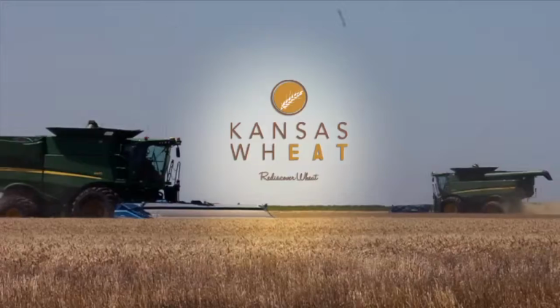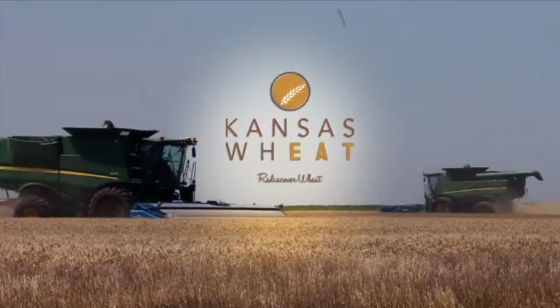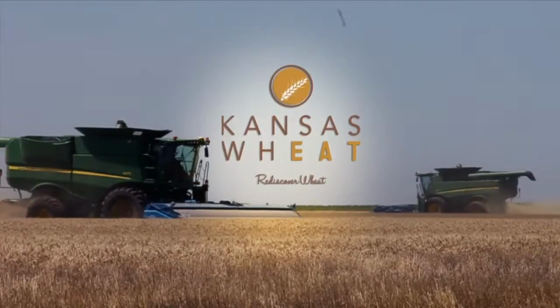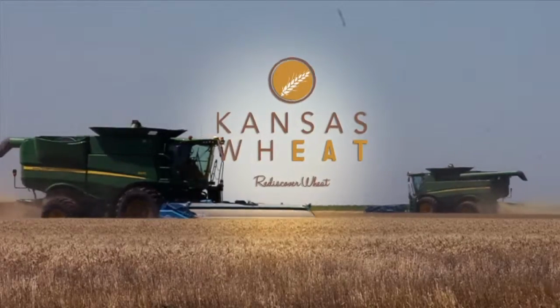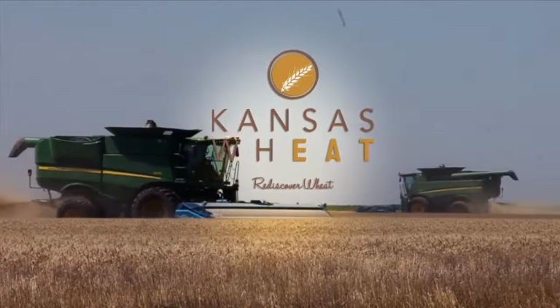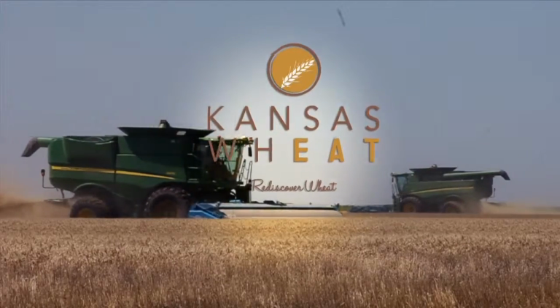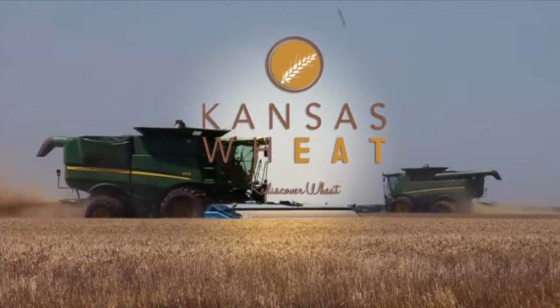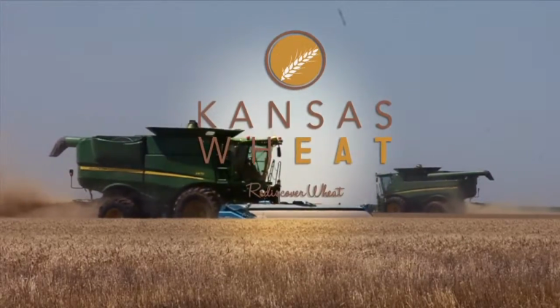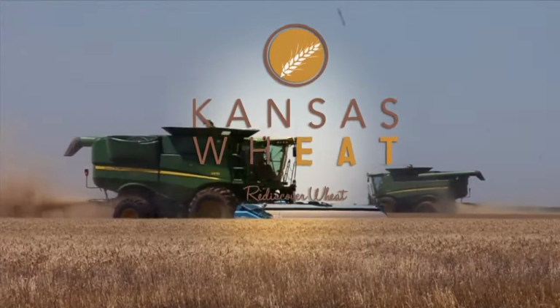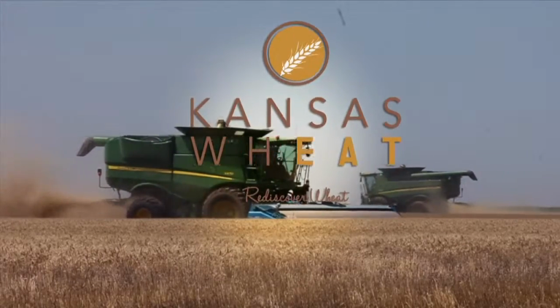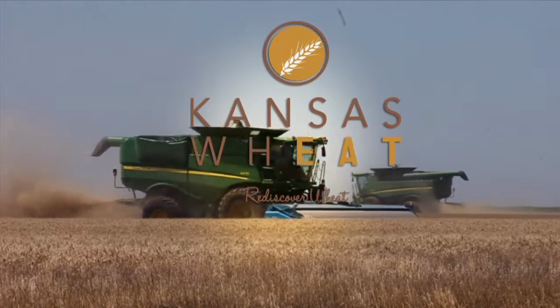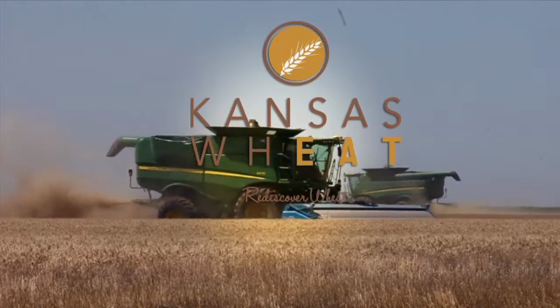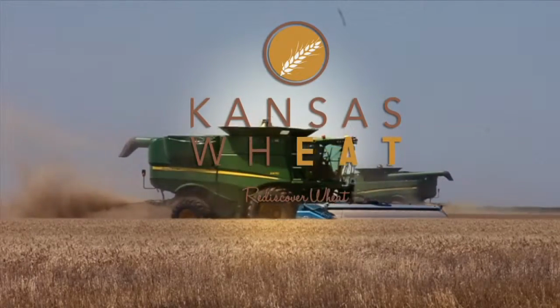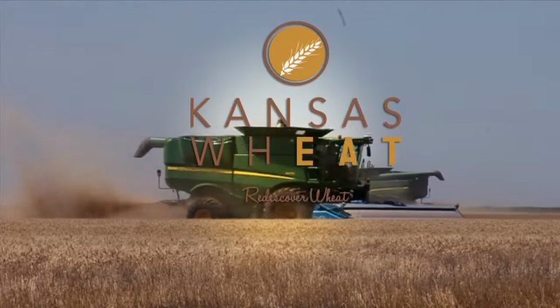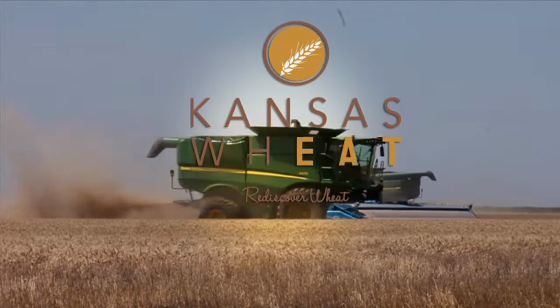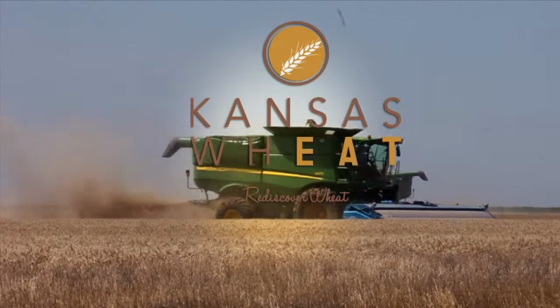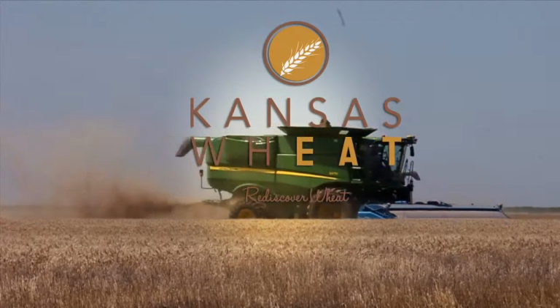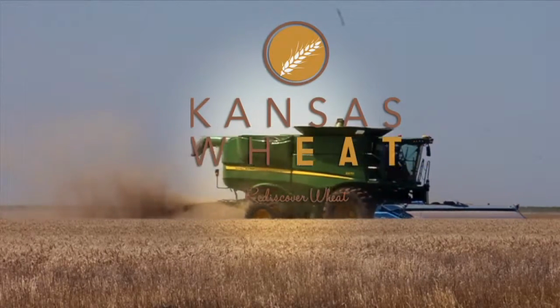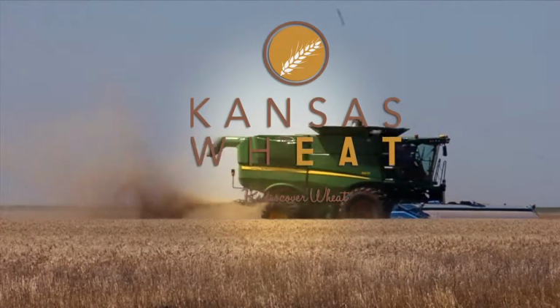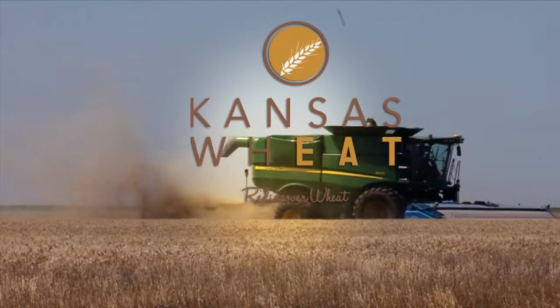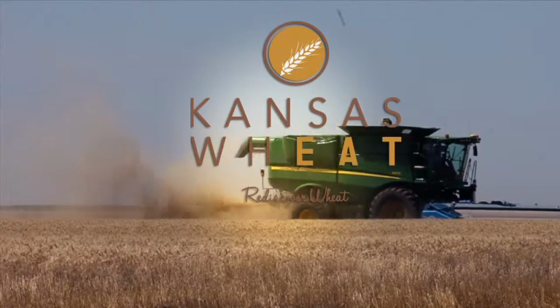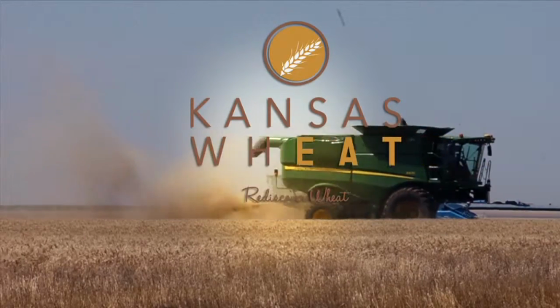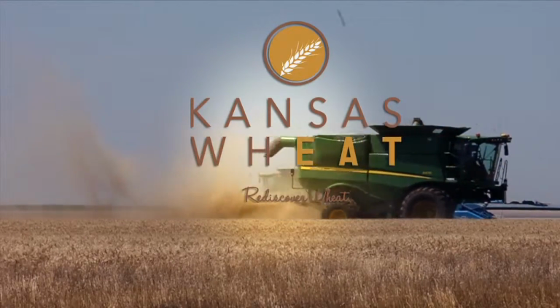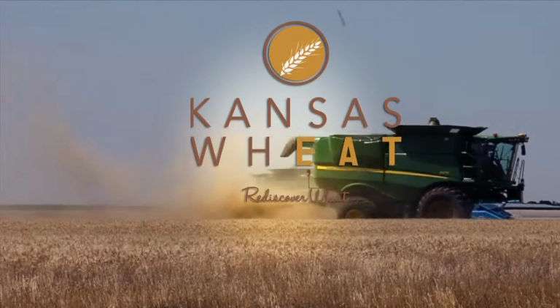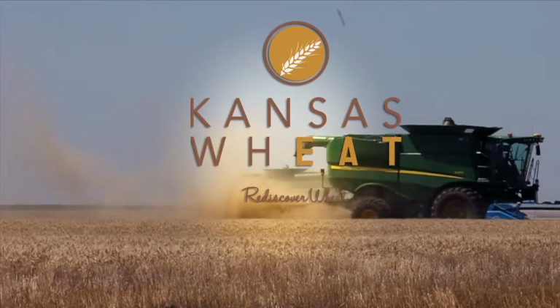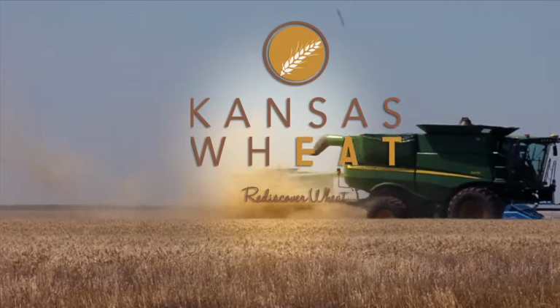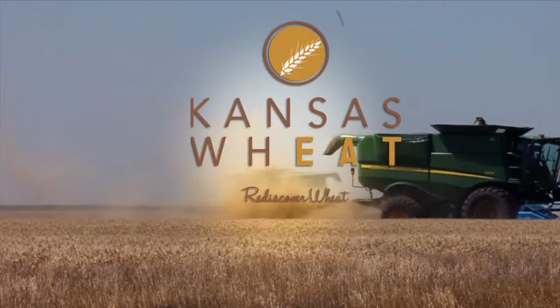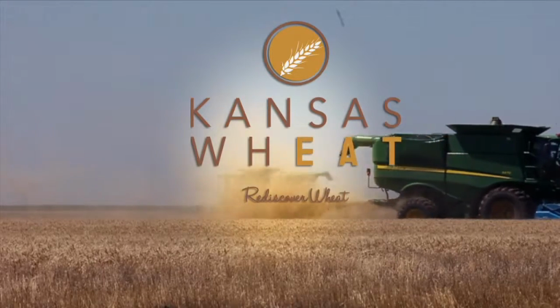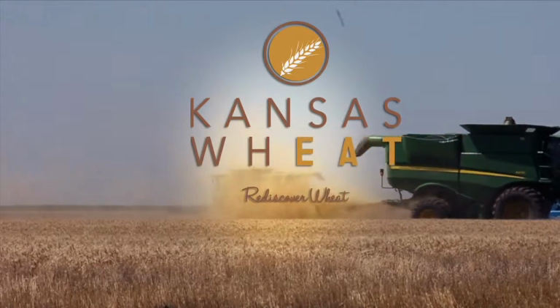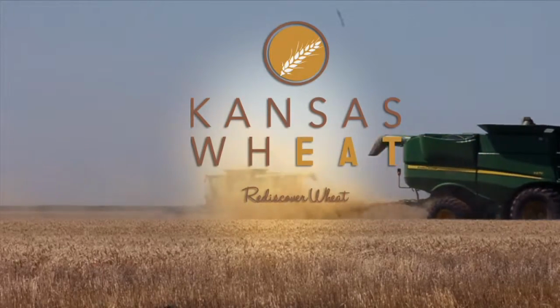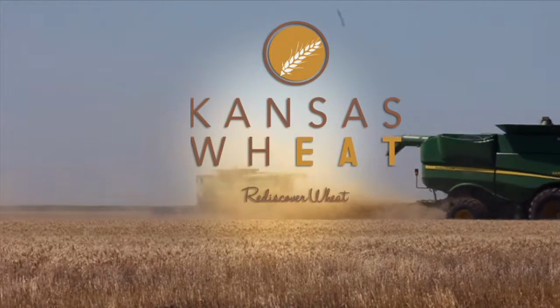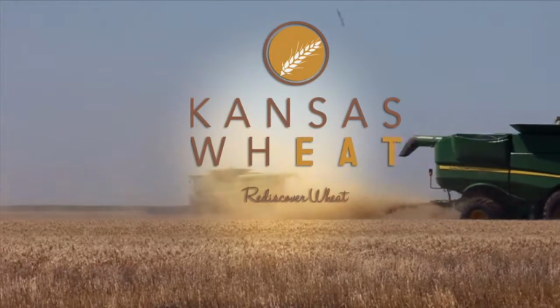This segment is brought to you by Kansas Wheat. Learn more at rediscoverwheat.org.